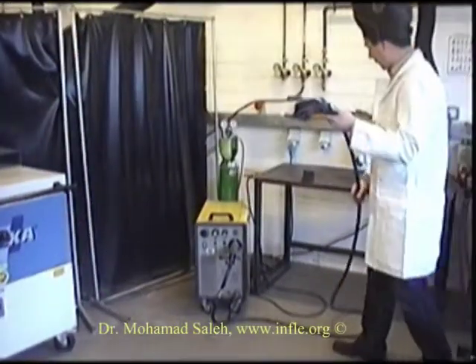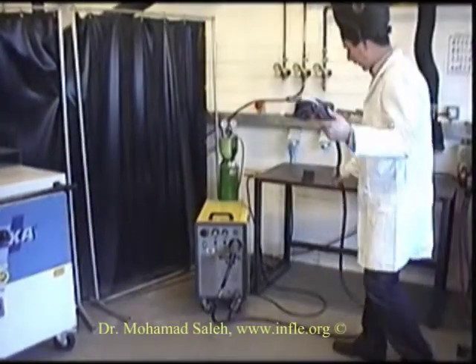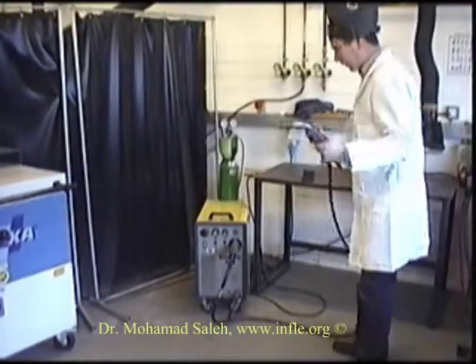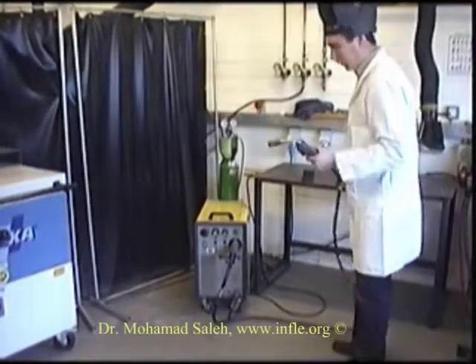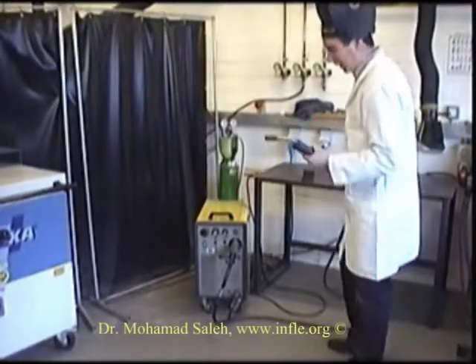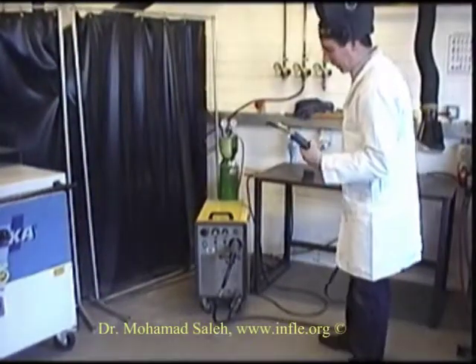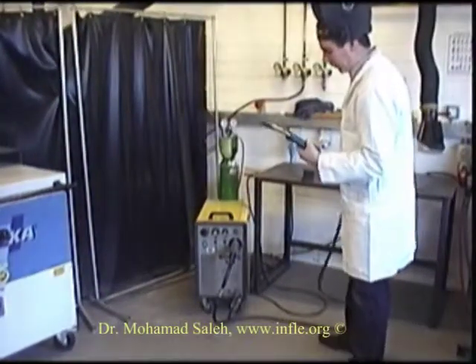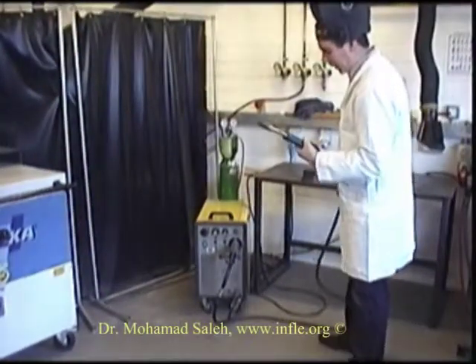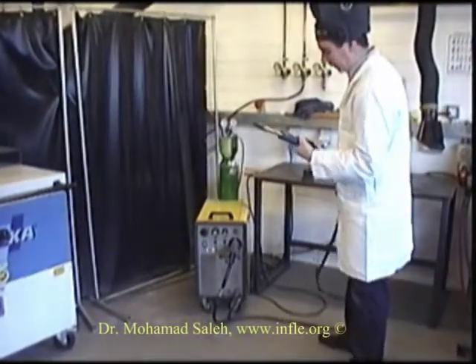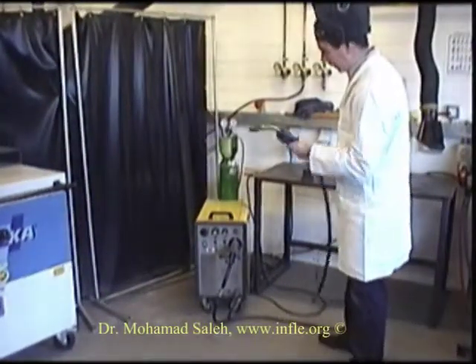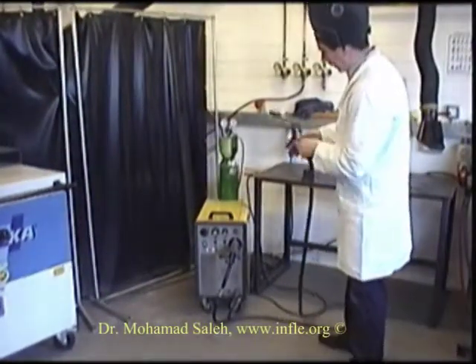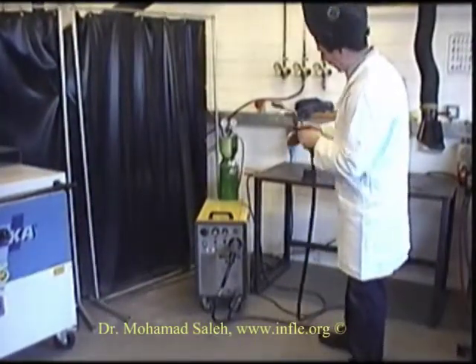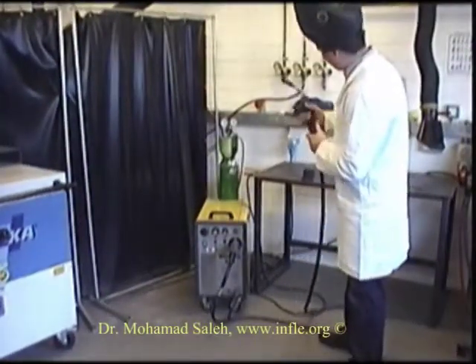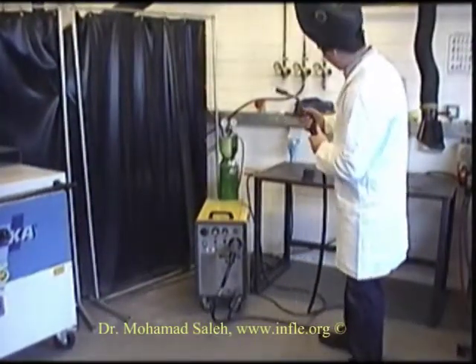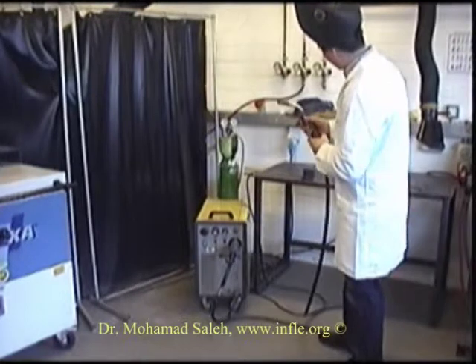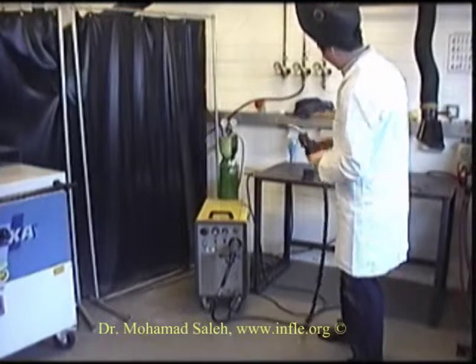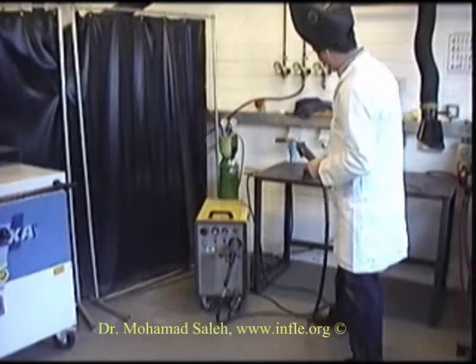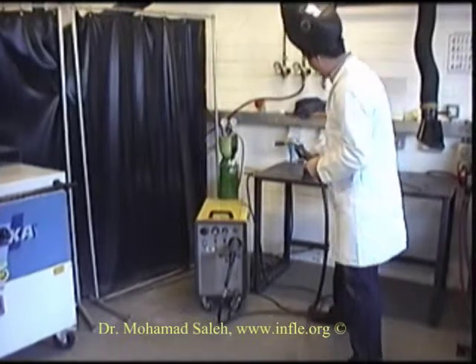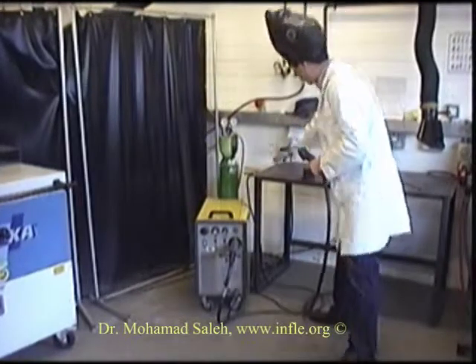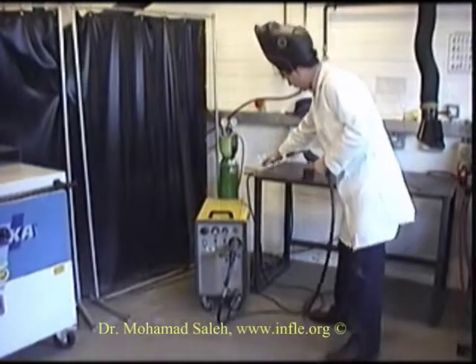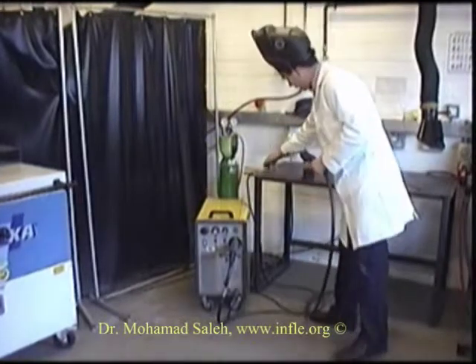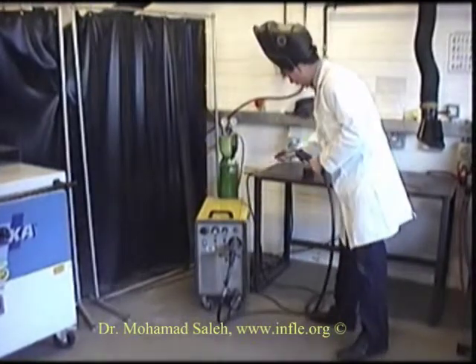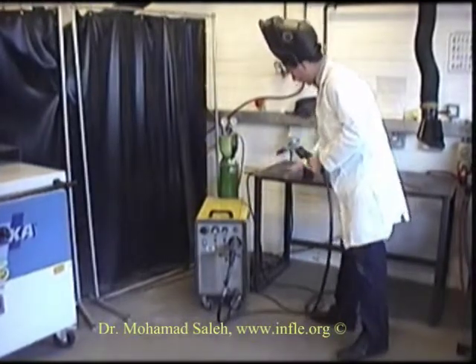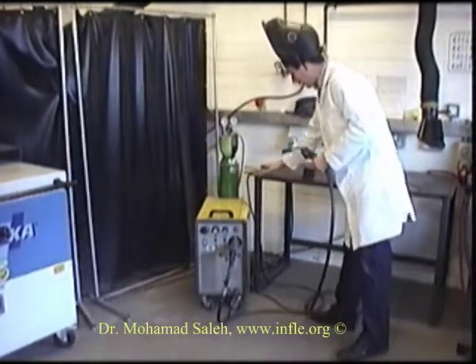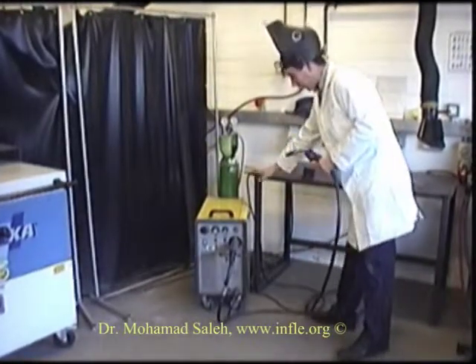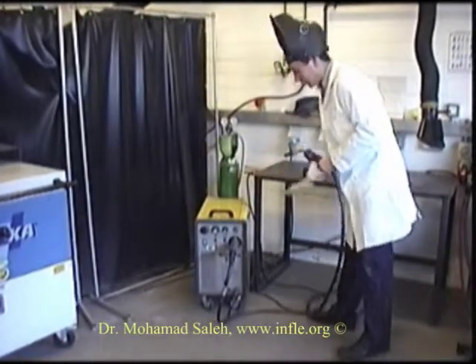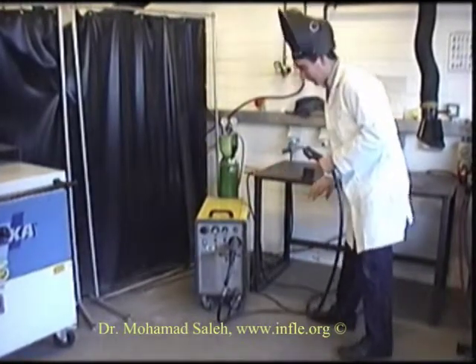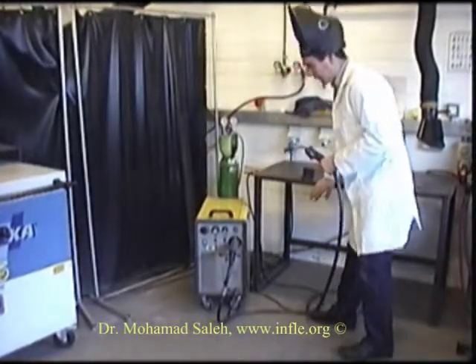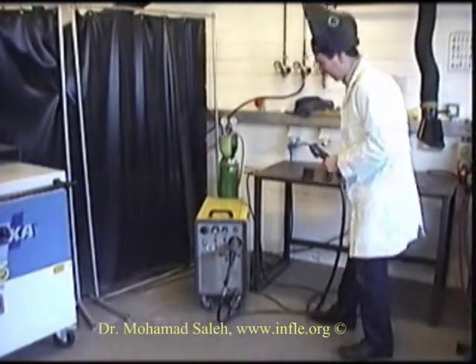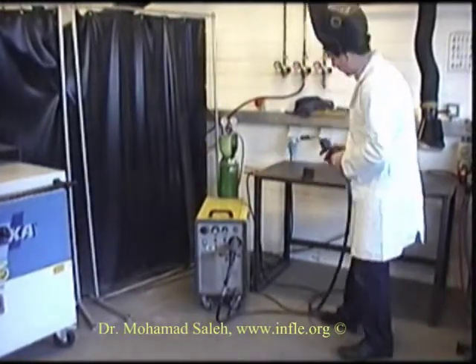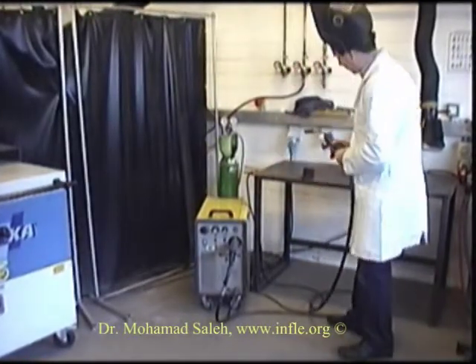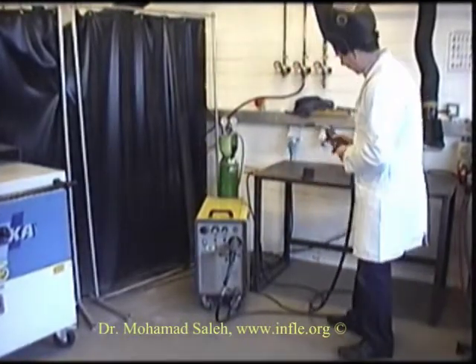So, this is our welding process now. We hold our handle, cover it, our workpiece — our whole chain here and so on.